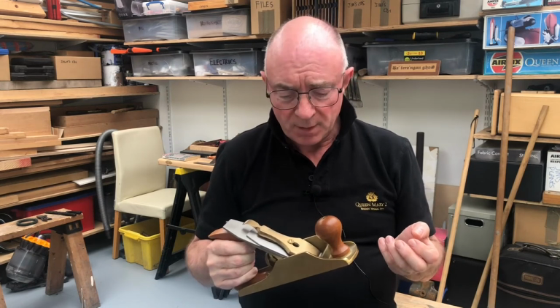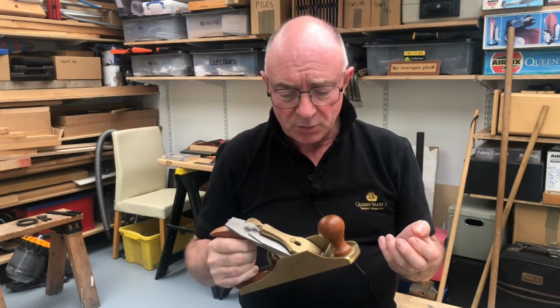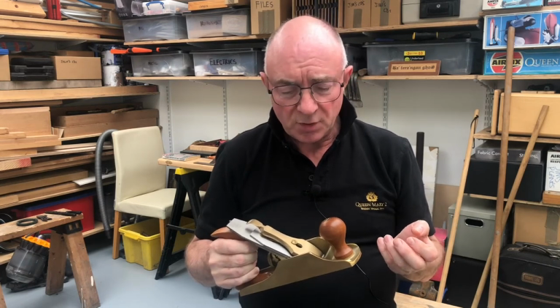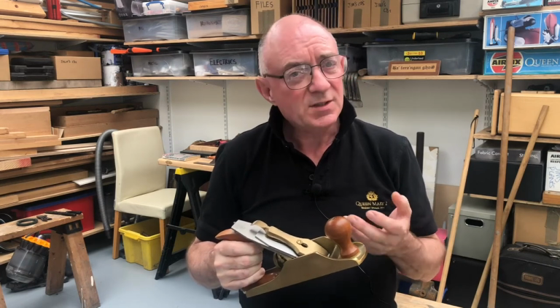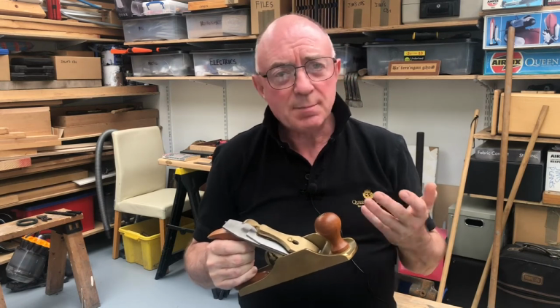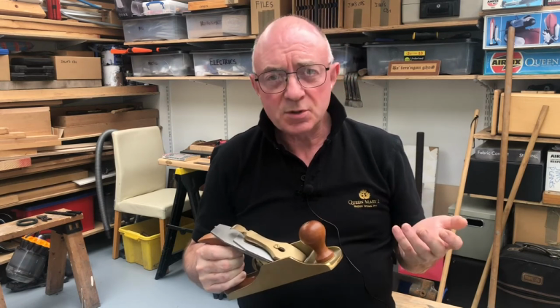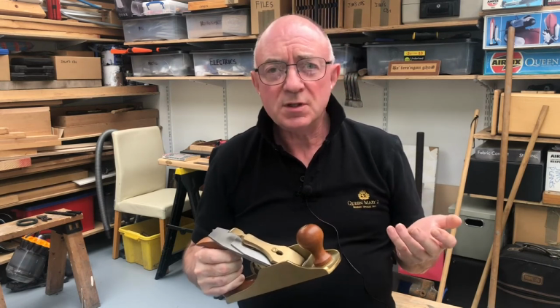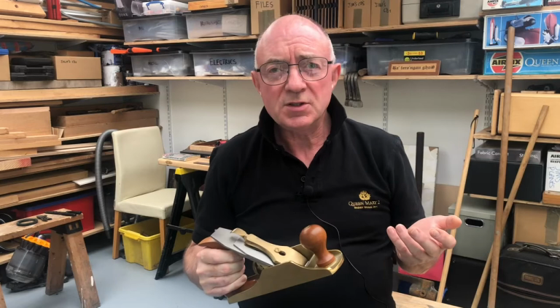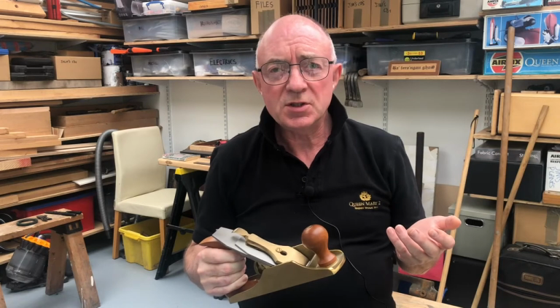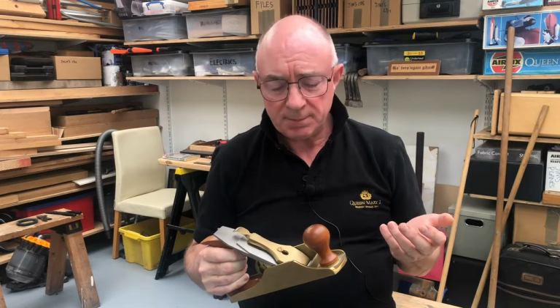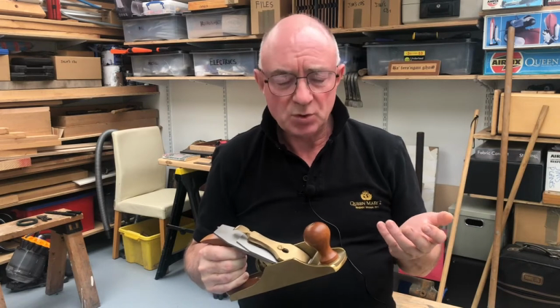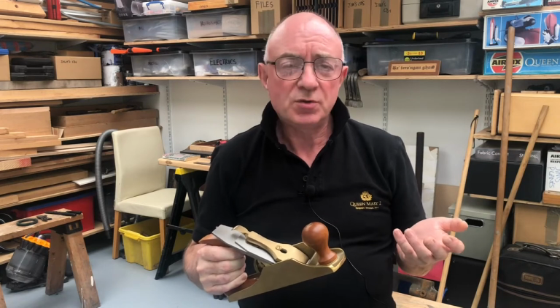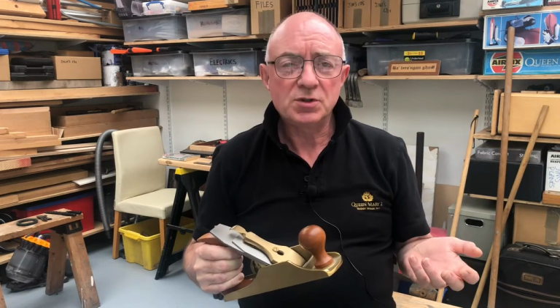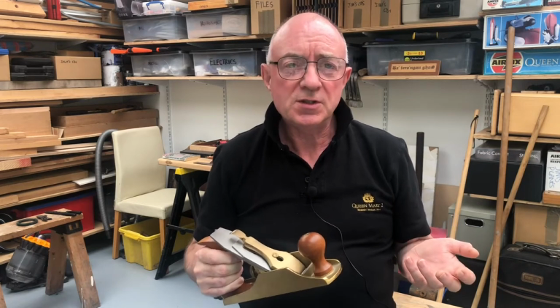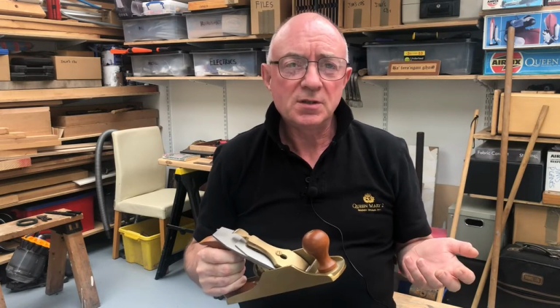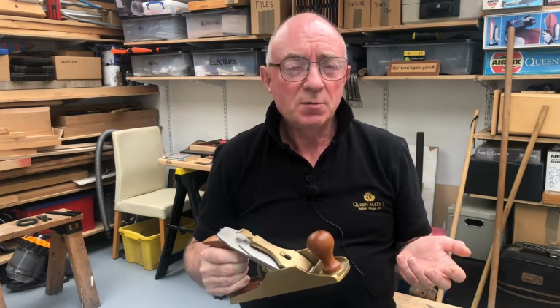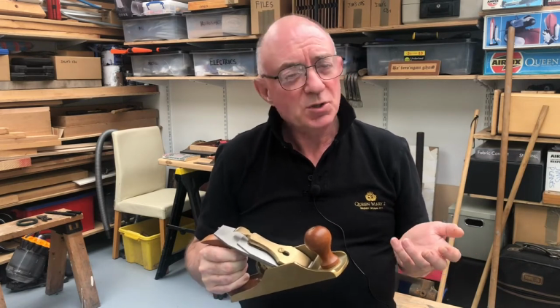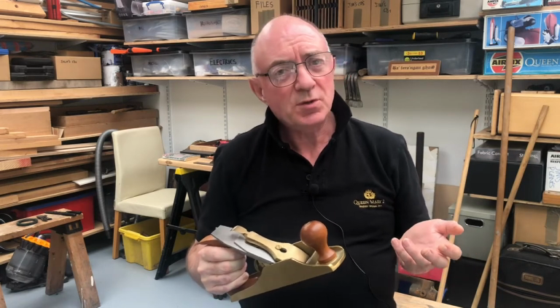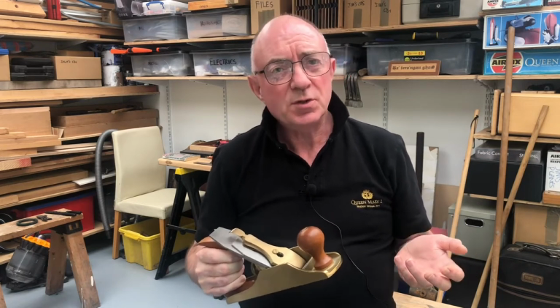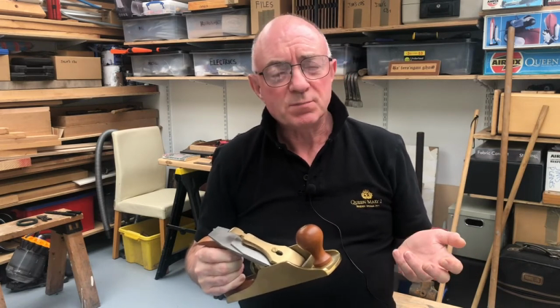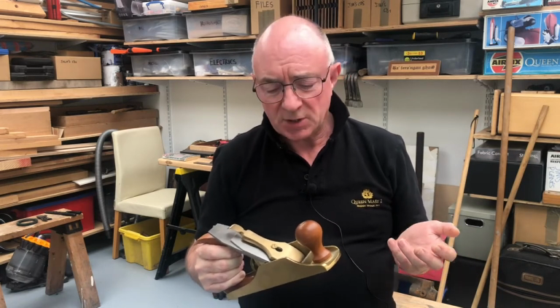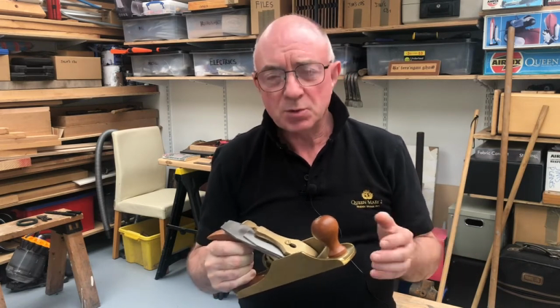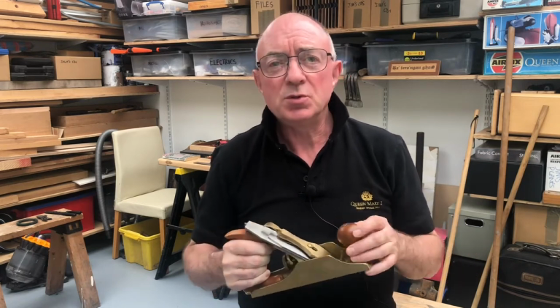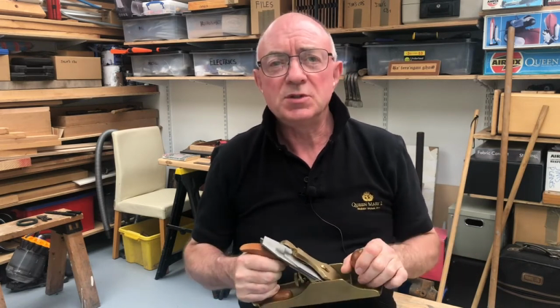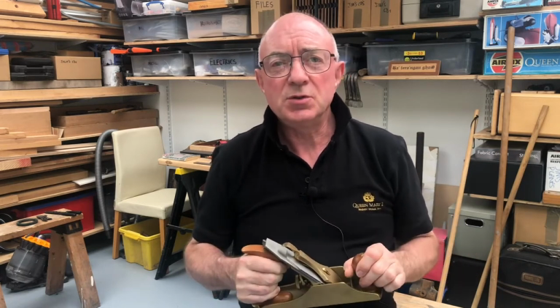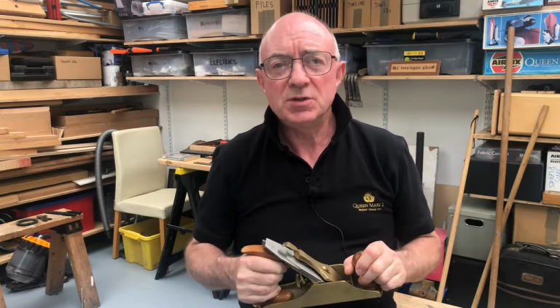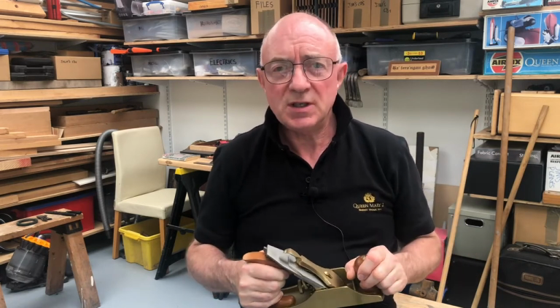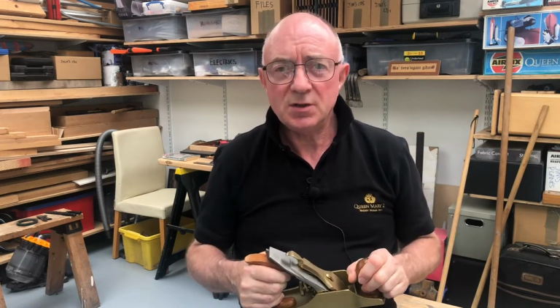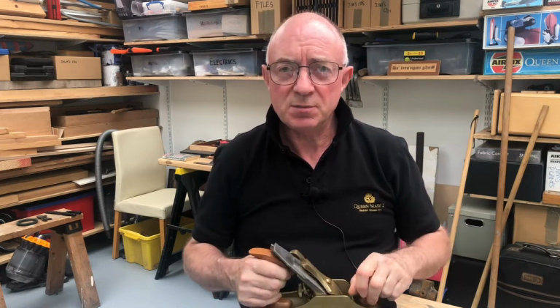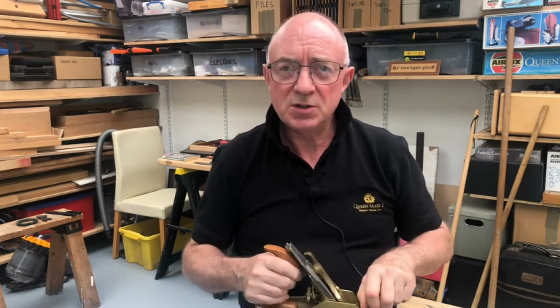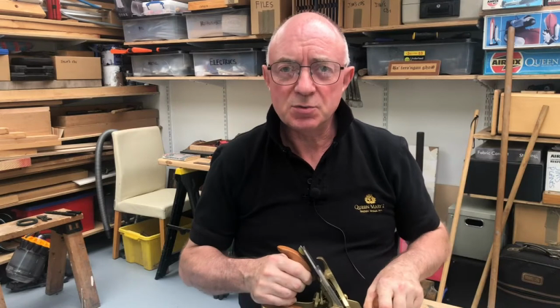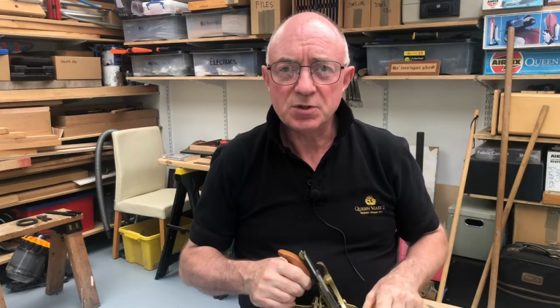So, is it absolutely necessary? No, of course it isn't. But it's worth doing. So that's what we're going to do today on Mr. Lynn's Workshop.